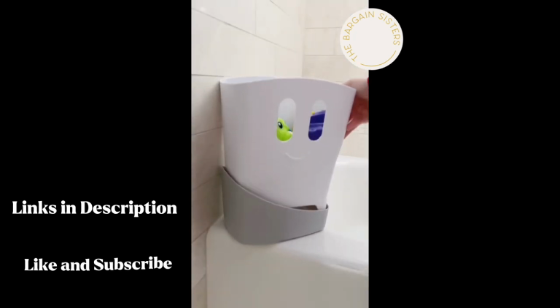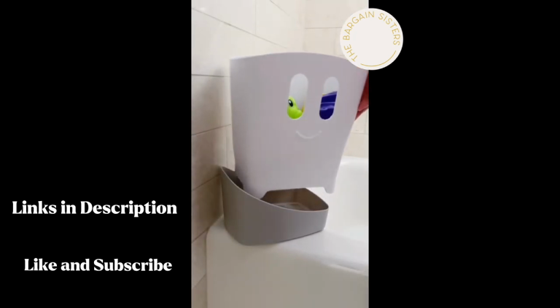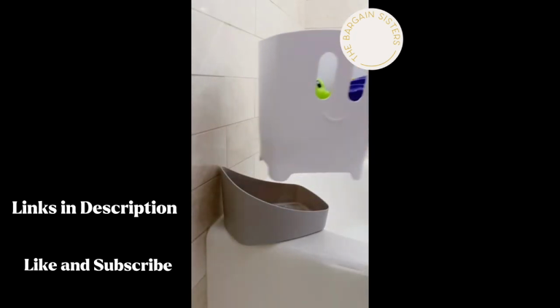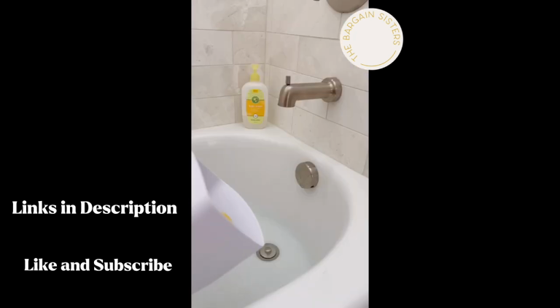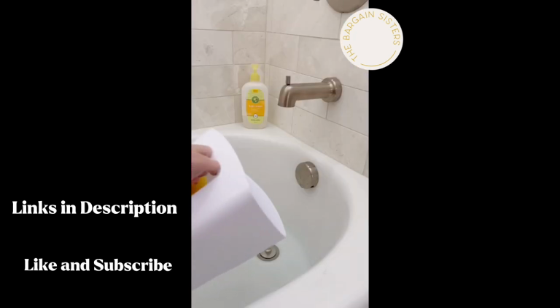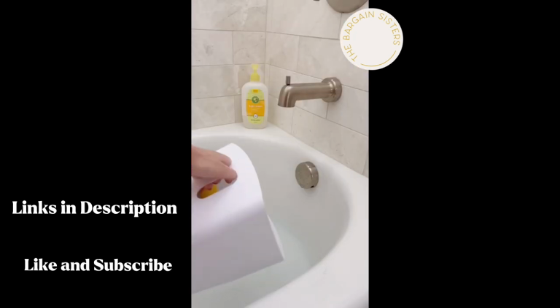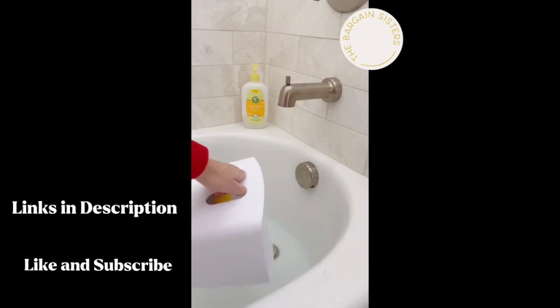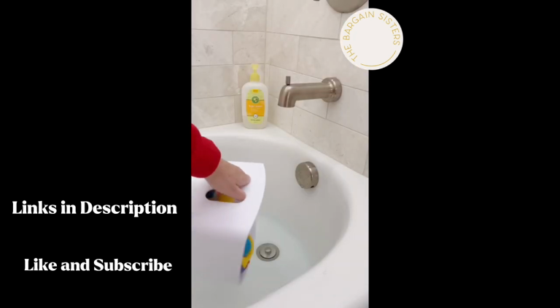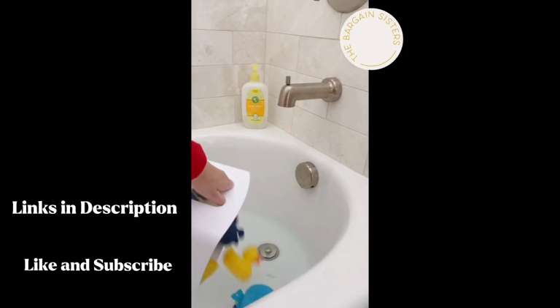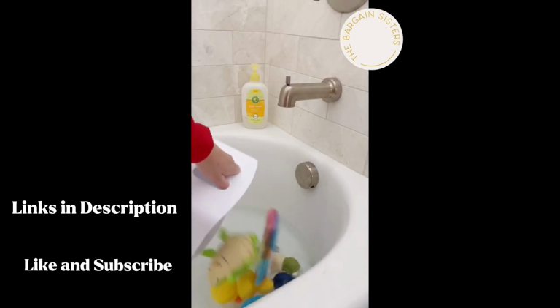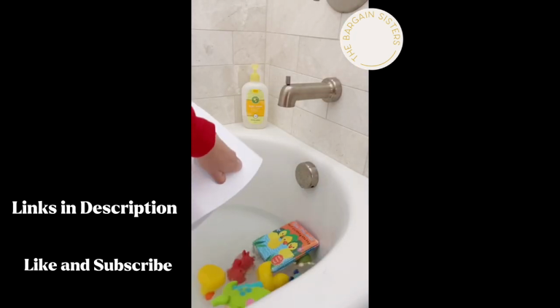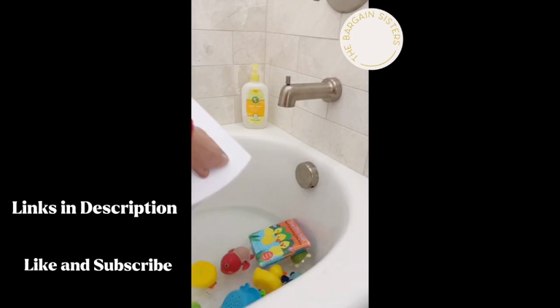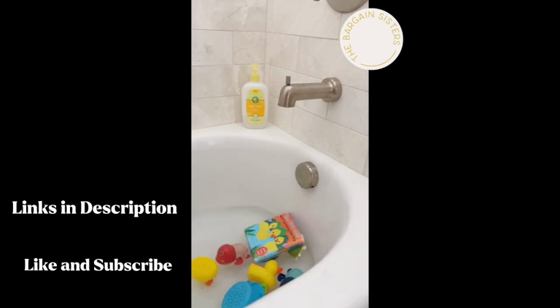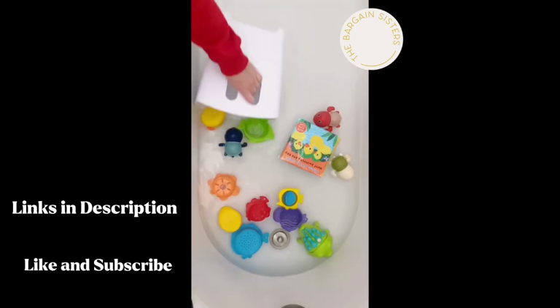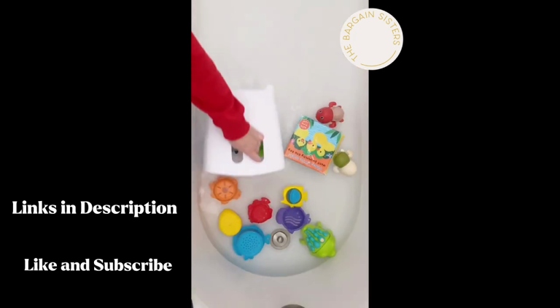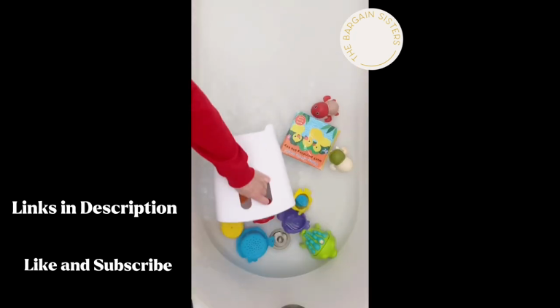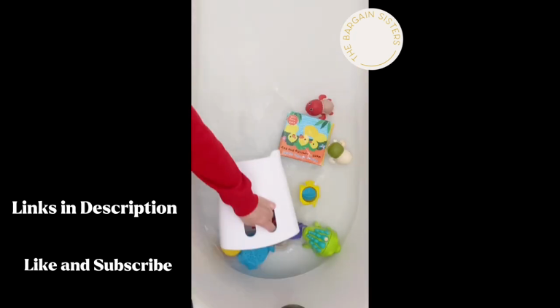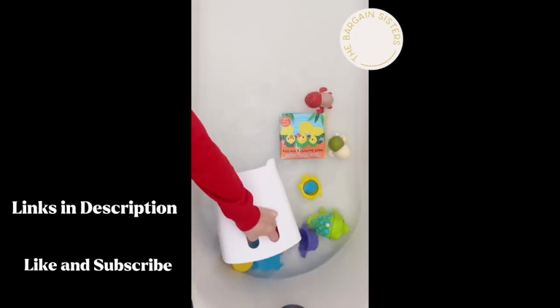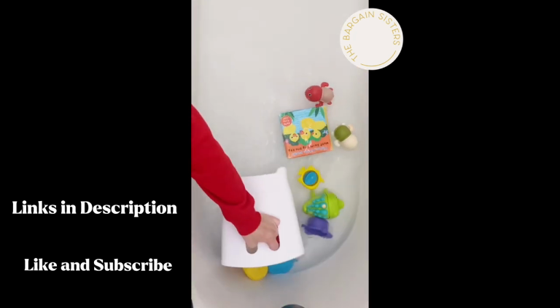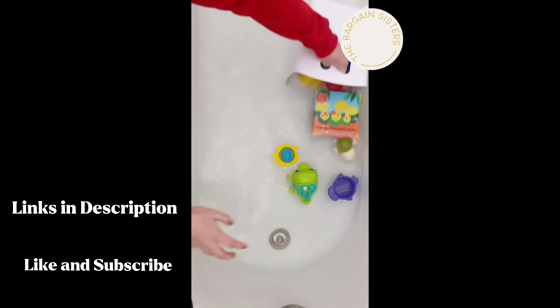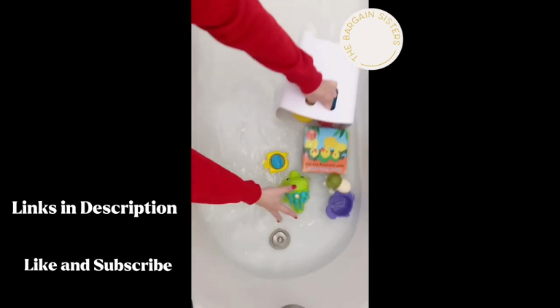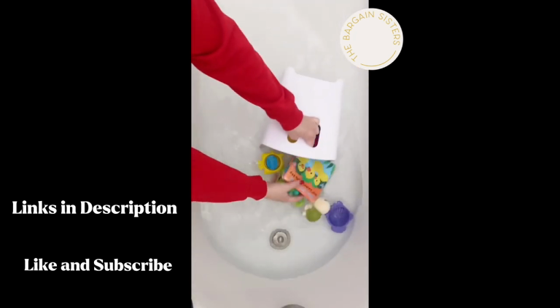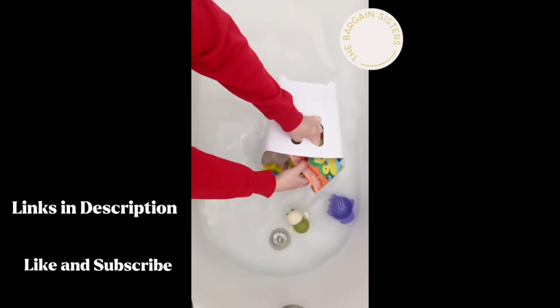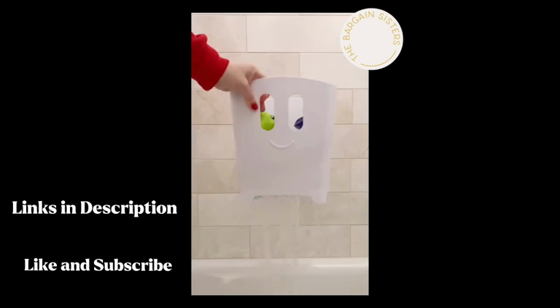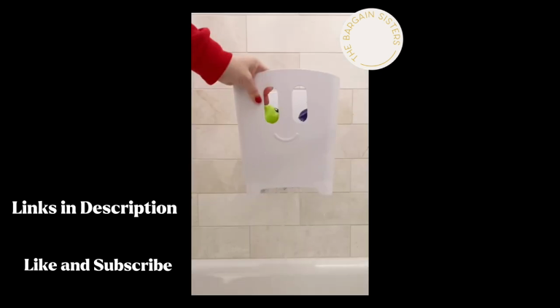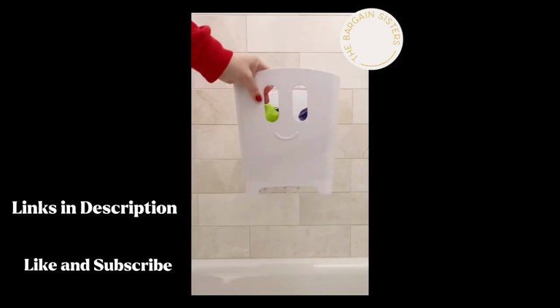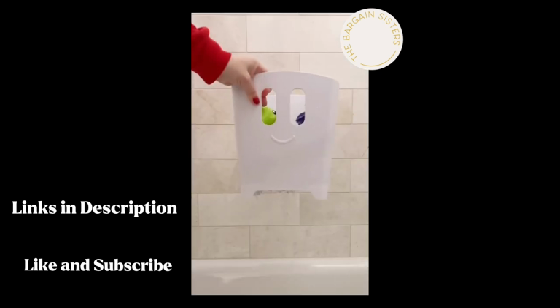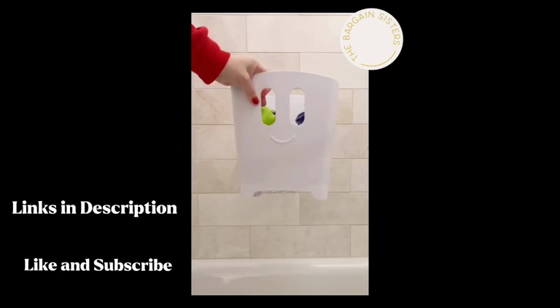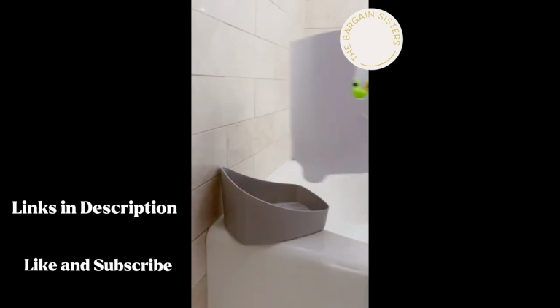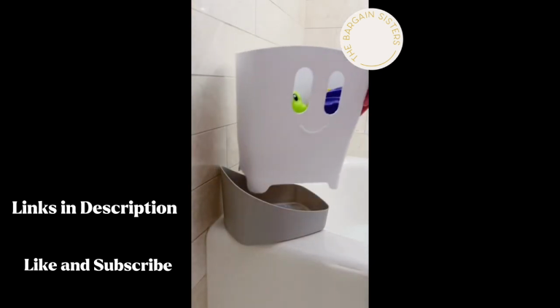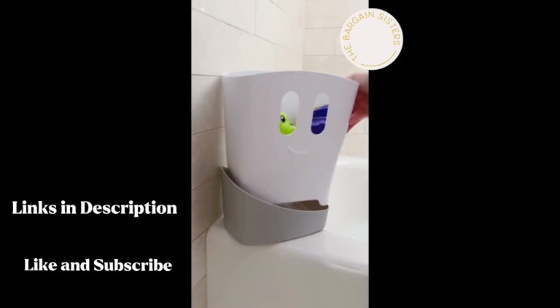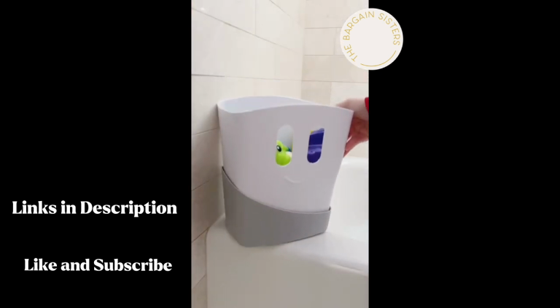This bath toy bin makes it easy to collect all of the bath toys, and it allows the water to drain to keep them dry and mold free.